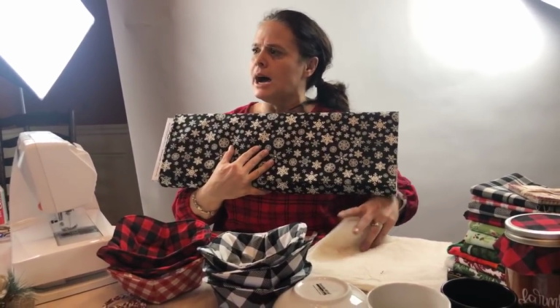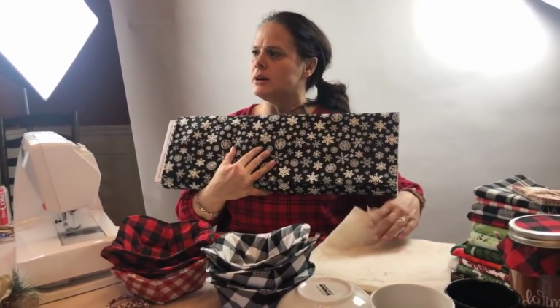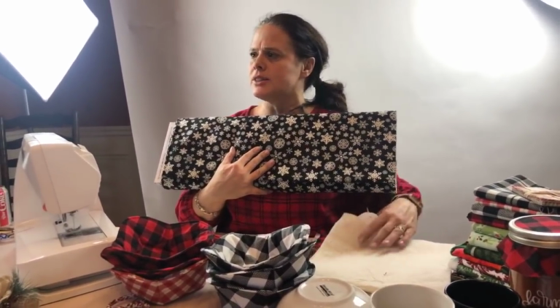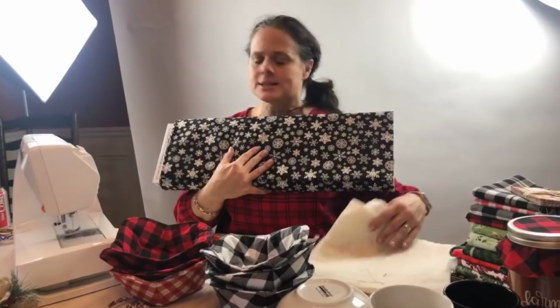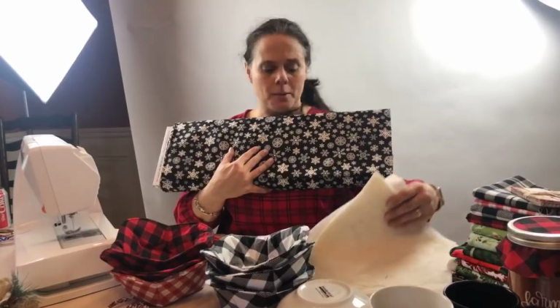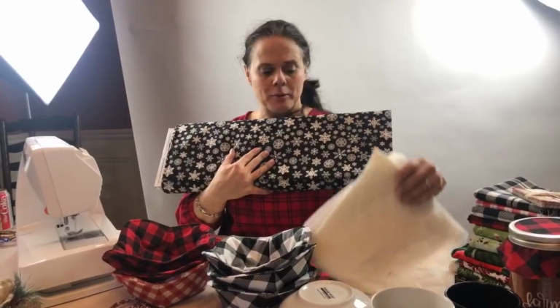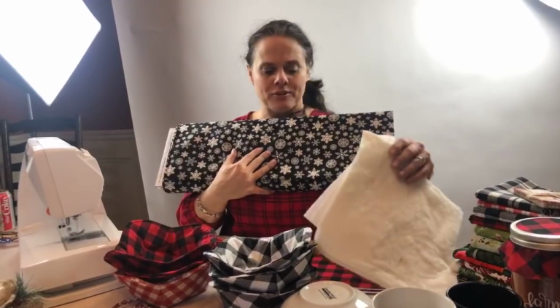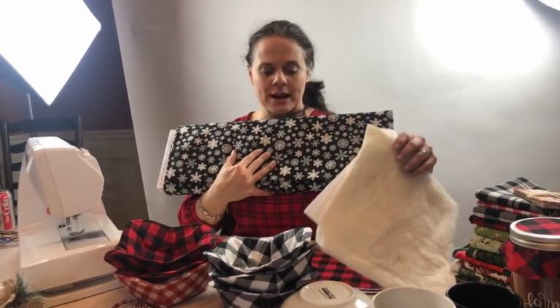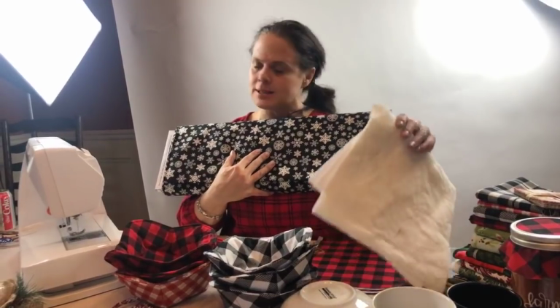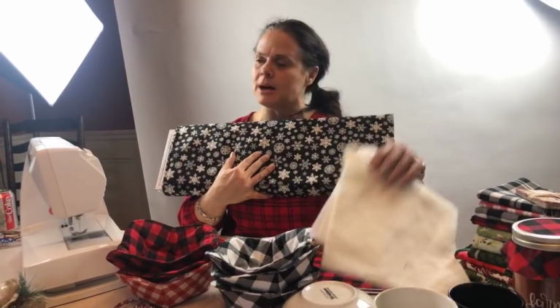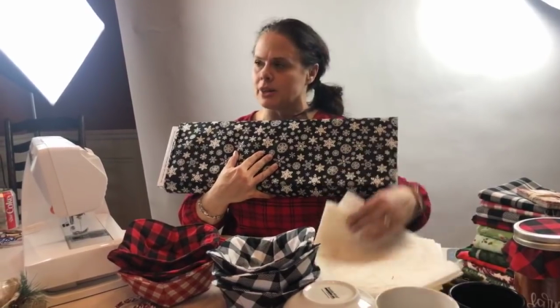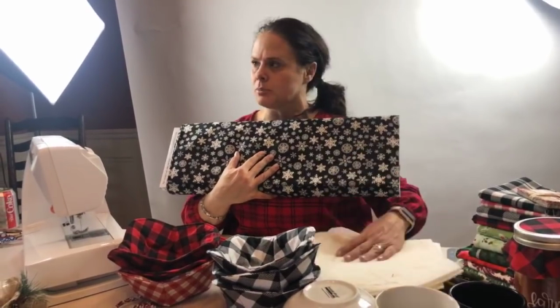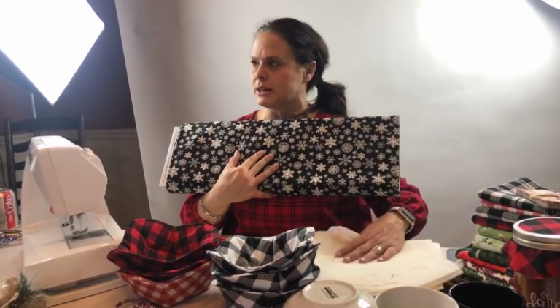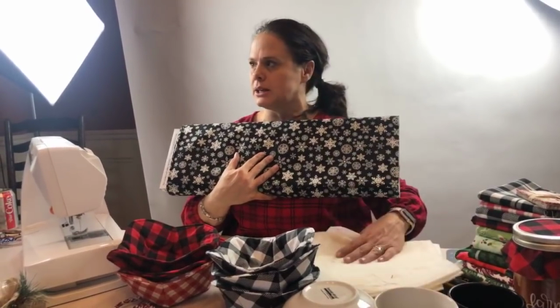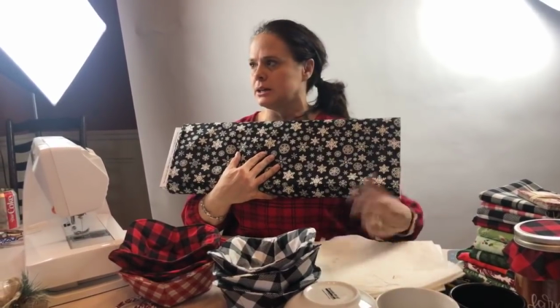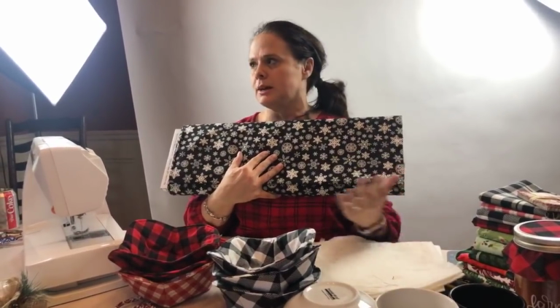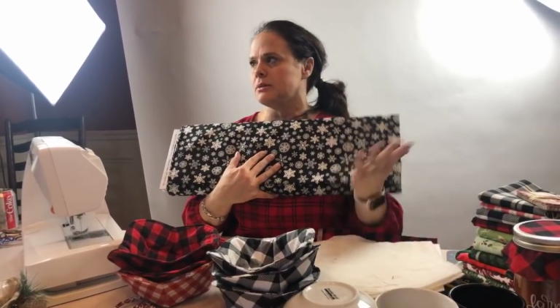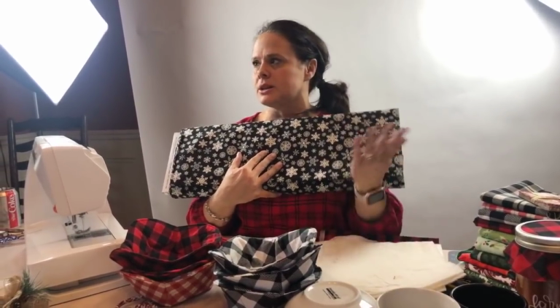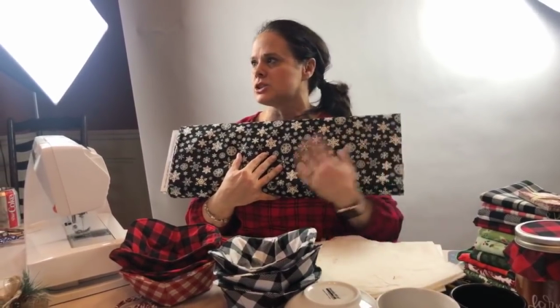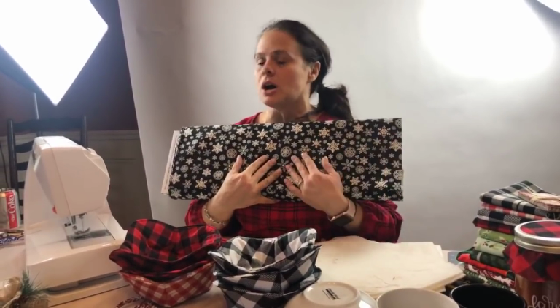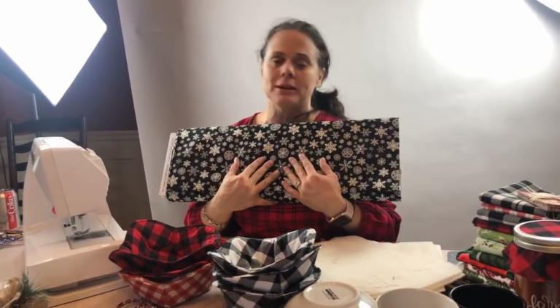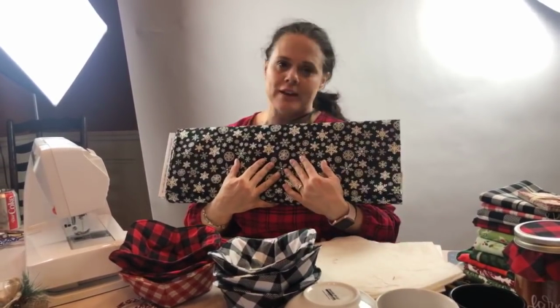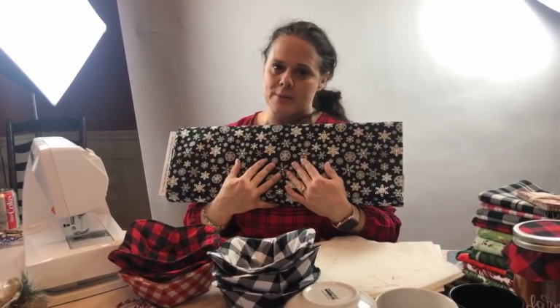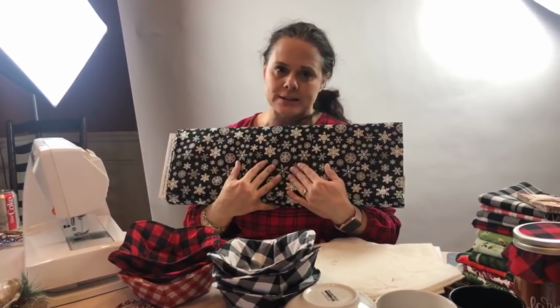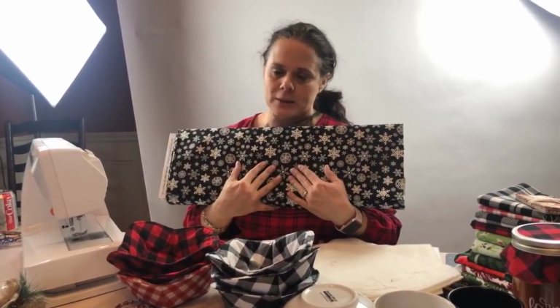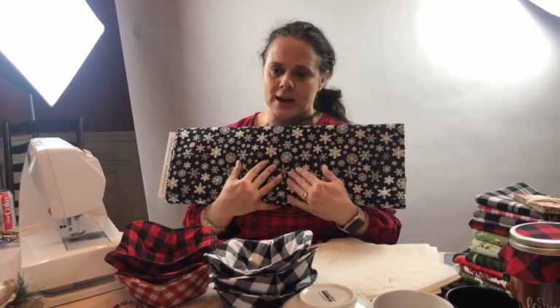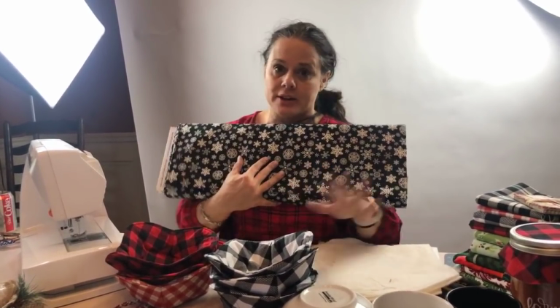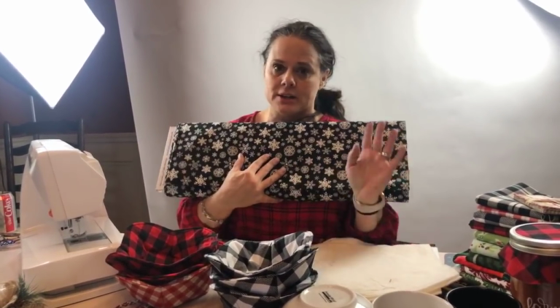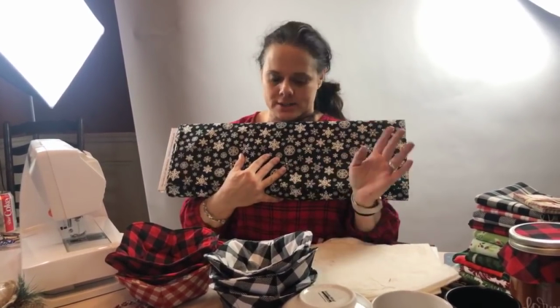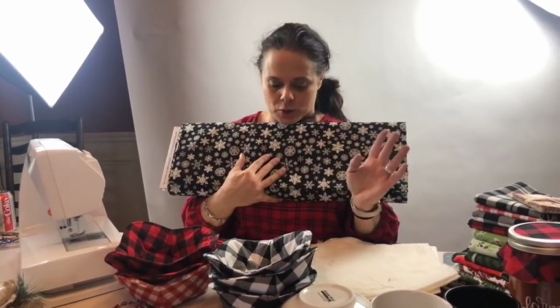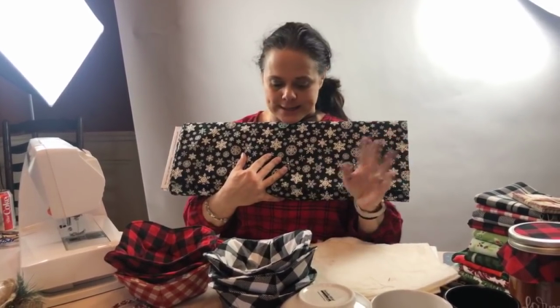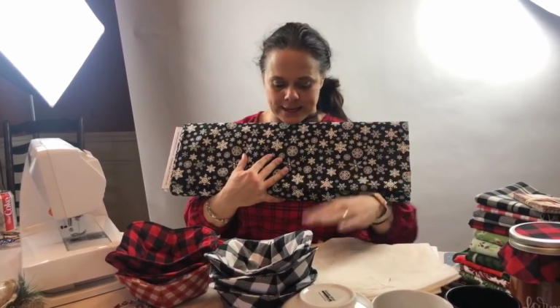I don't think so, but we've got some other really beautiful fabrics here — so many fabrics, it's crazy.